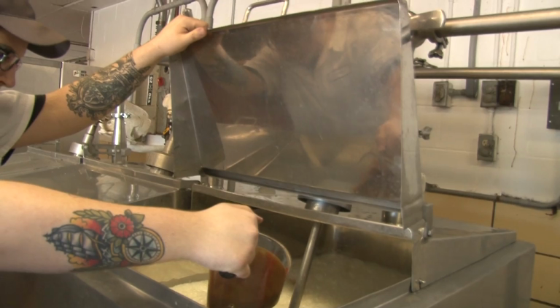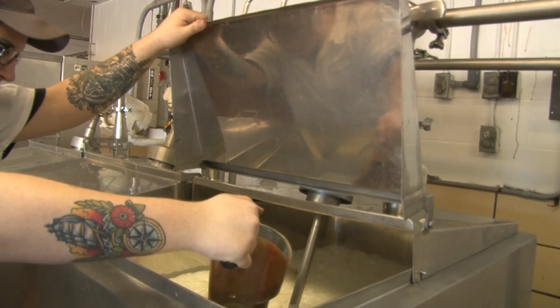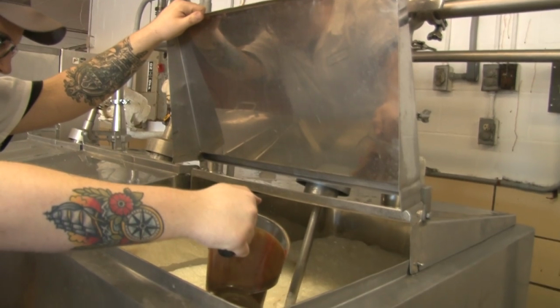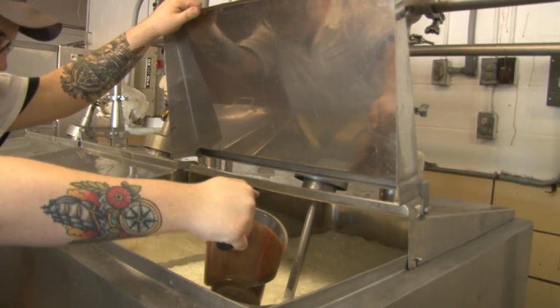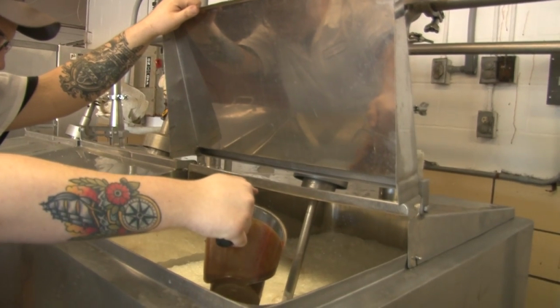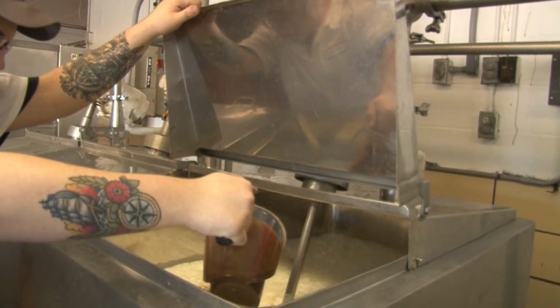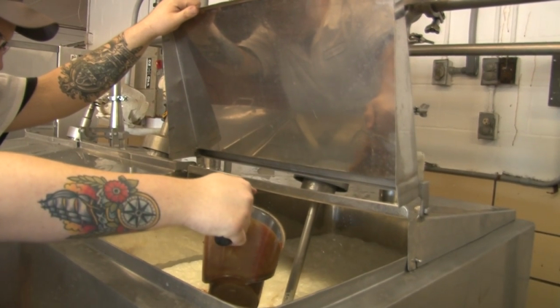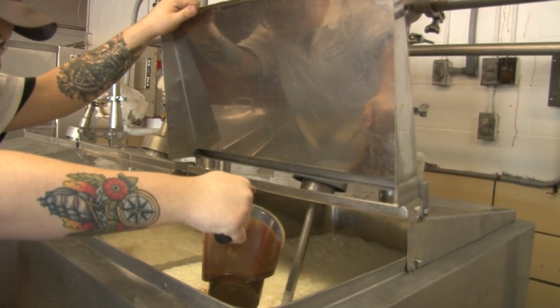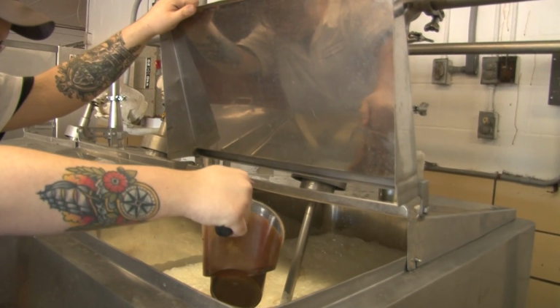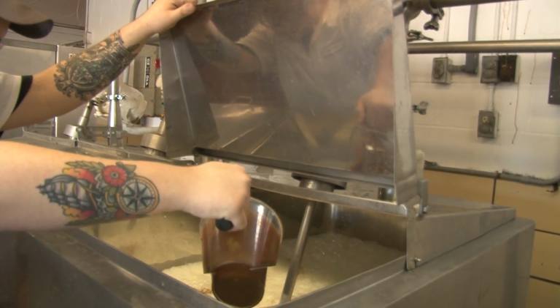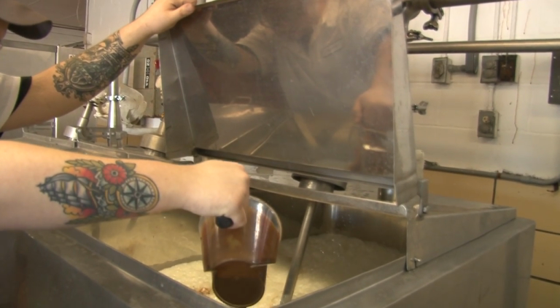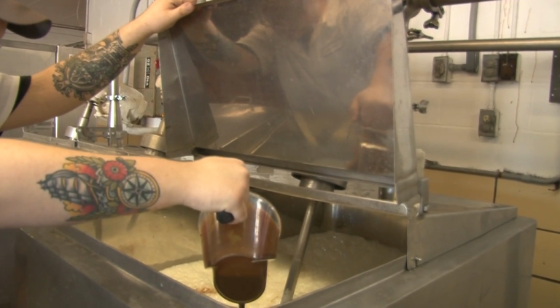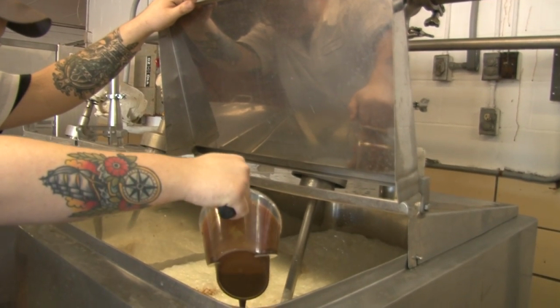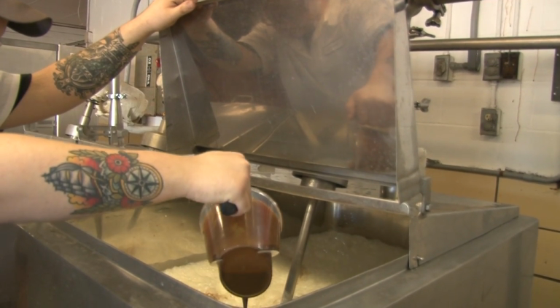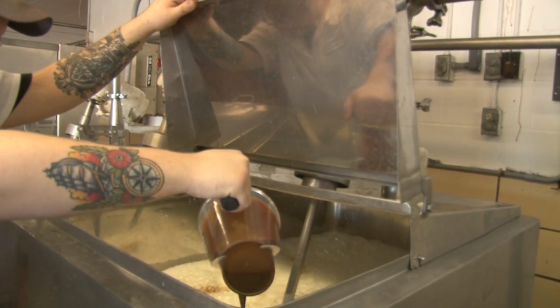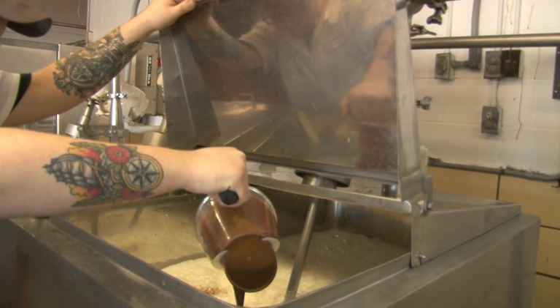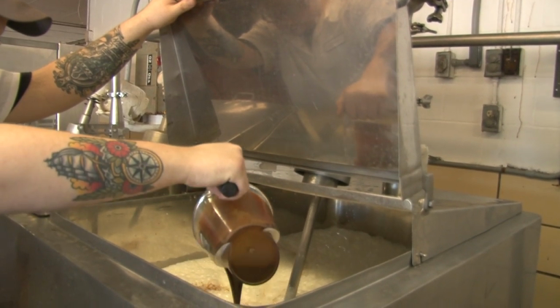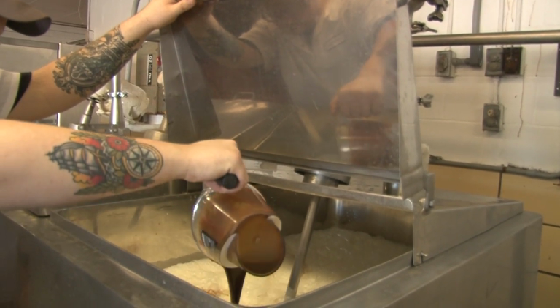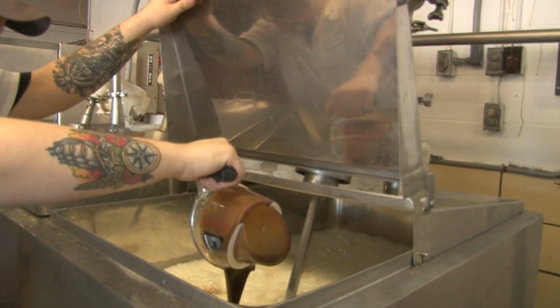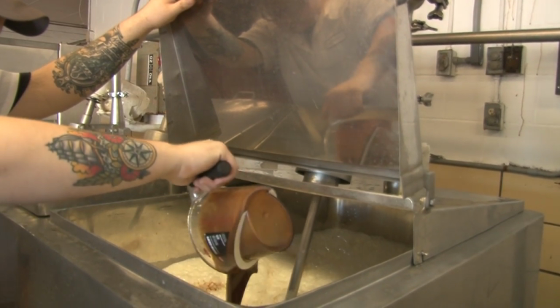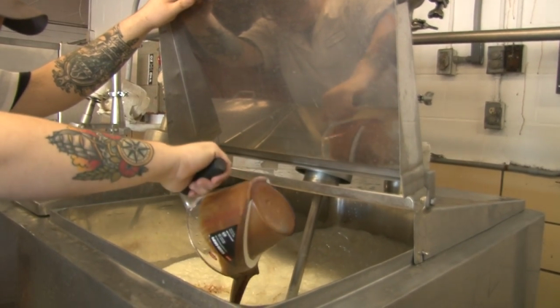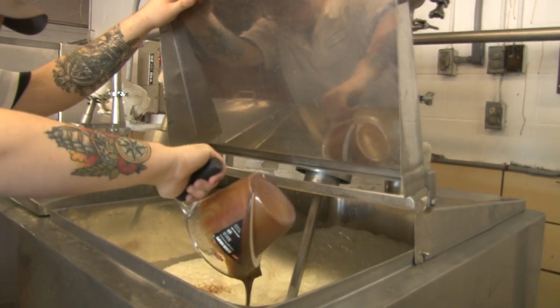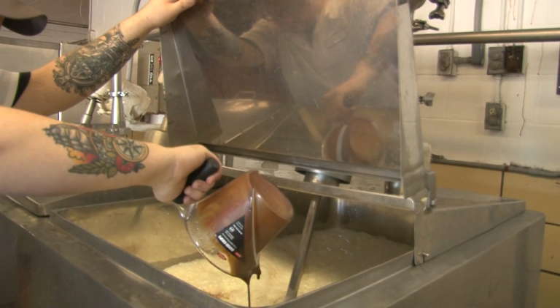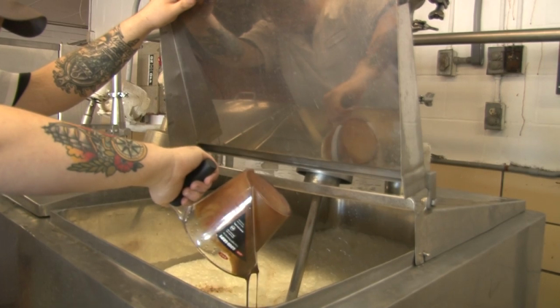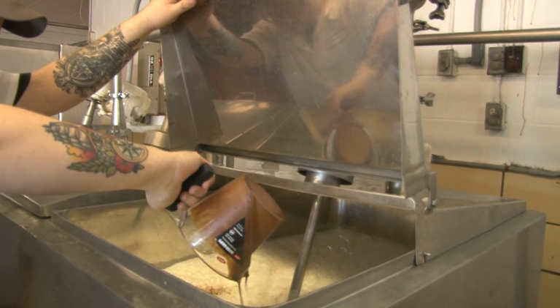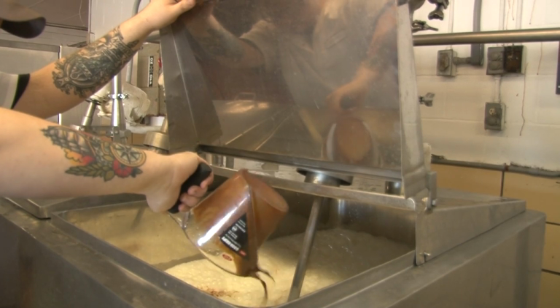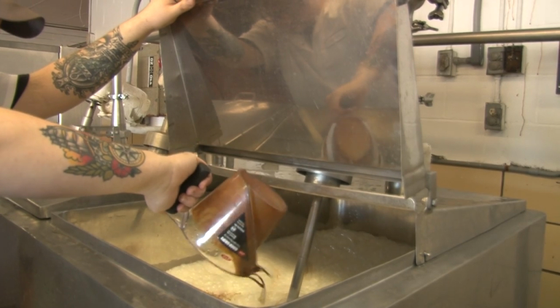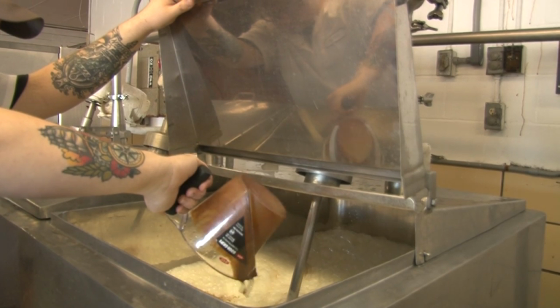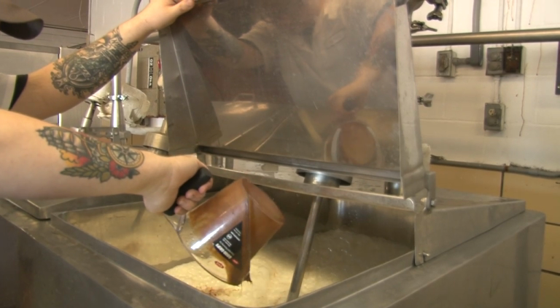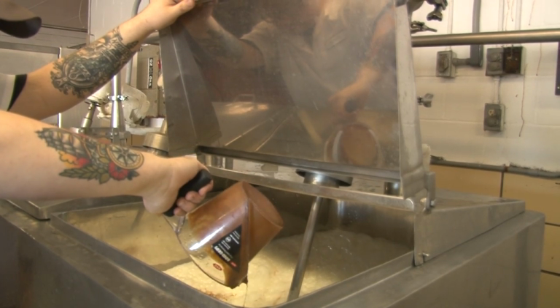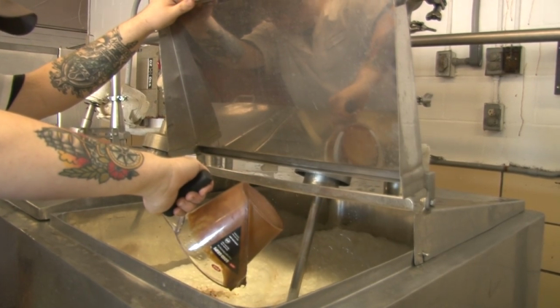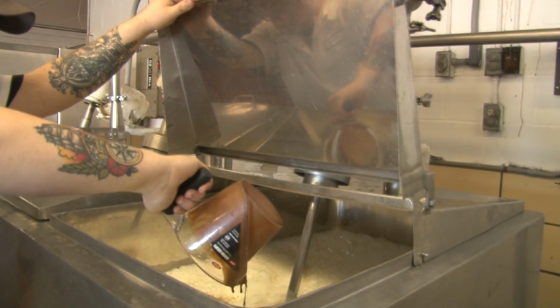The temperatures are rising, and so is the production of wine ice cream. Reporting in Boonville, Austin Pollack, NCC News.